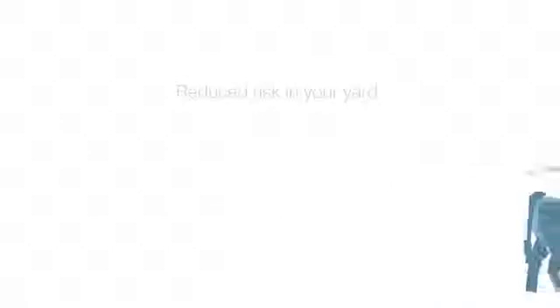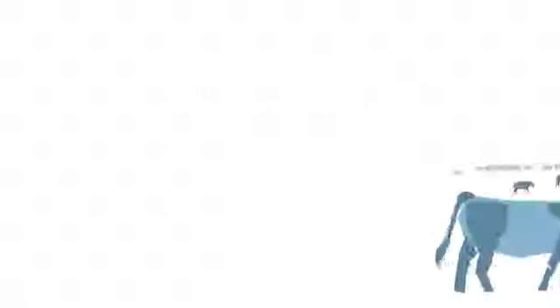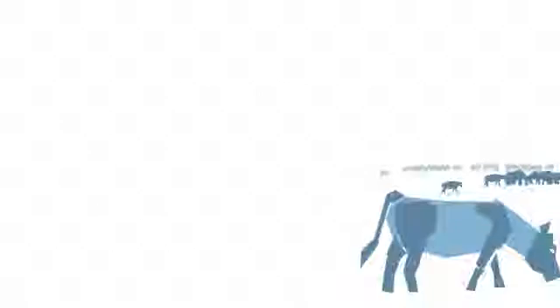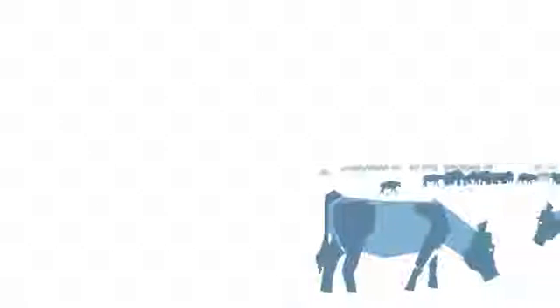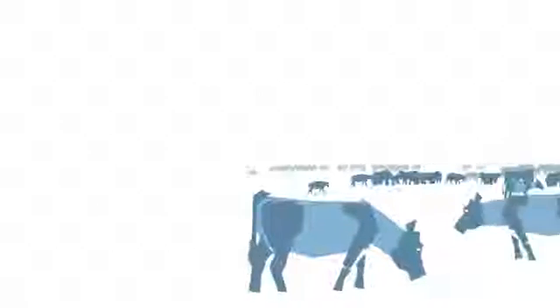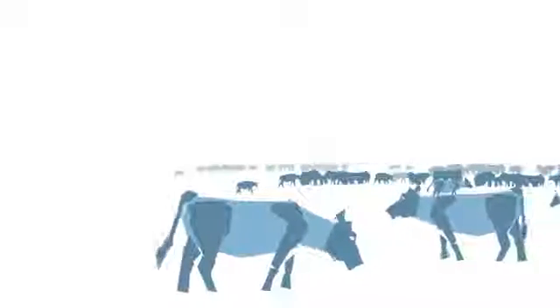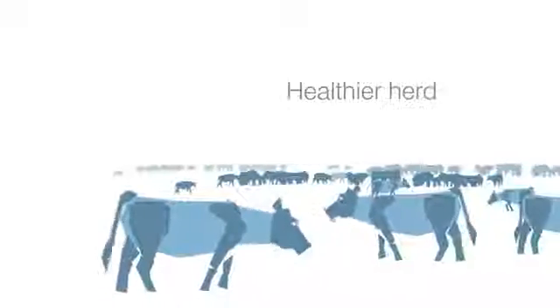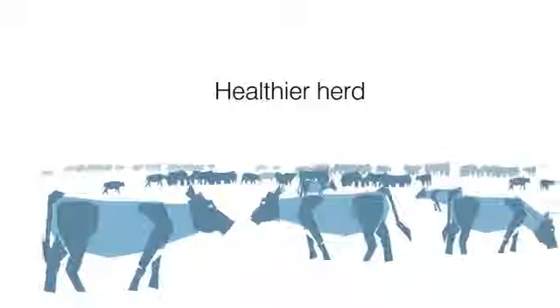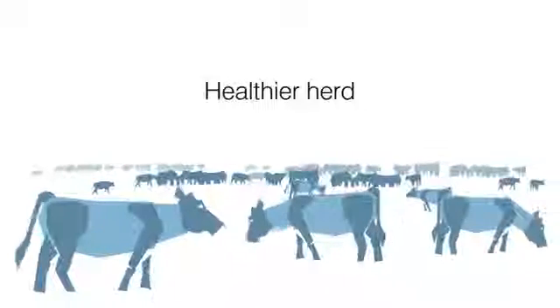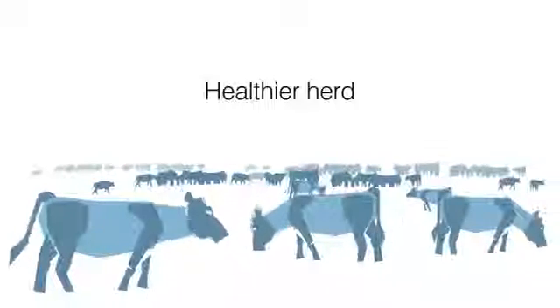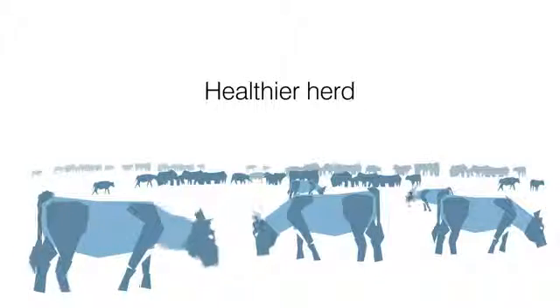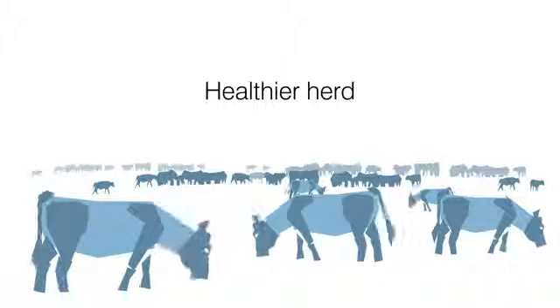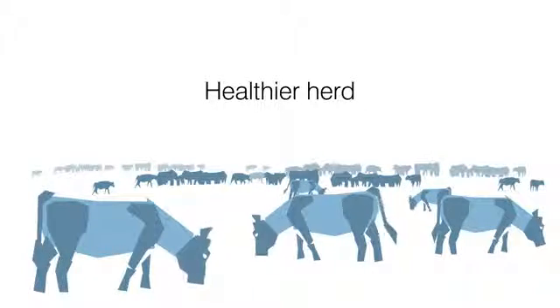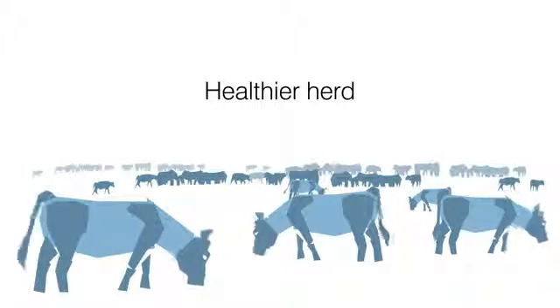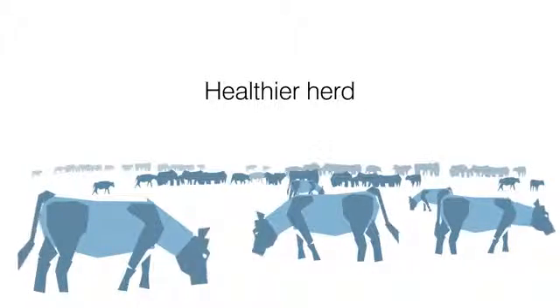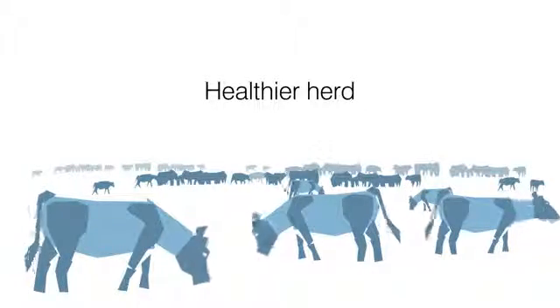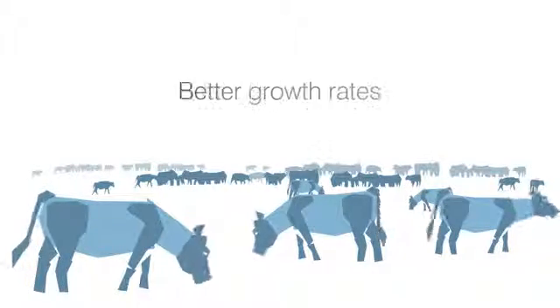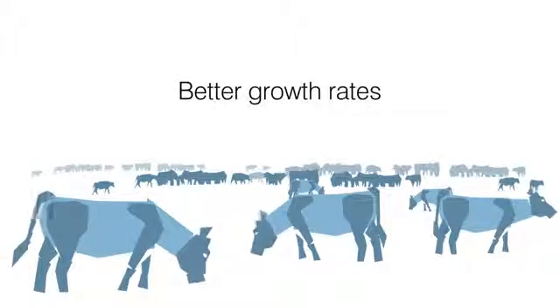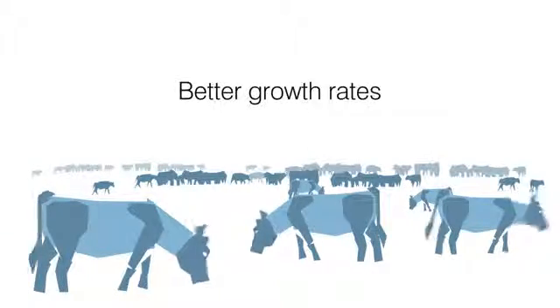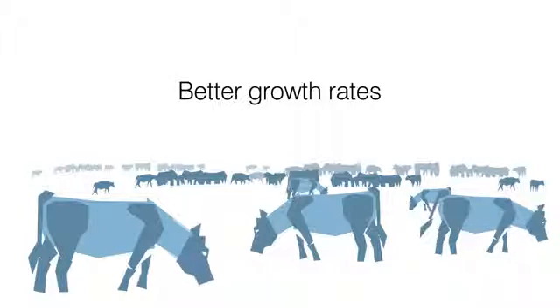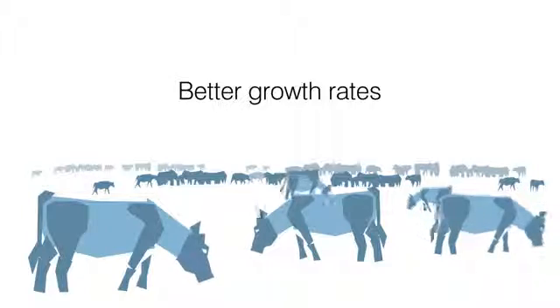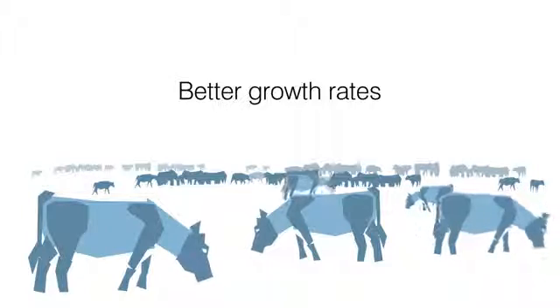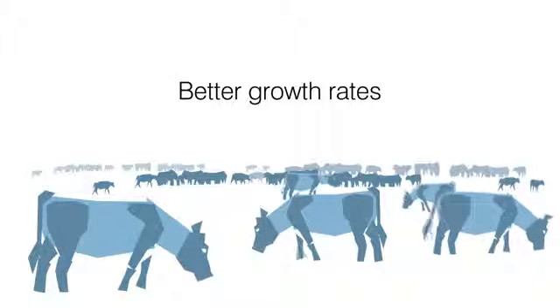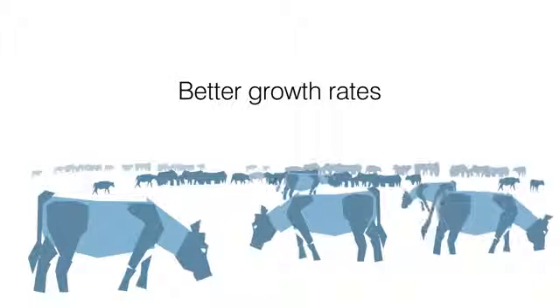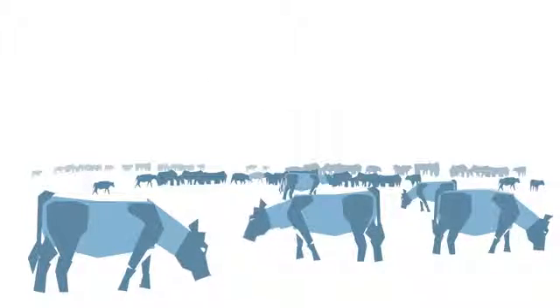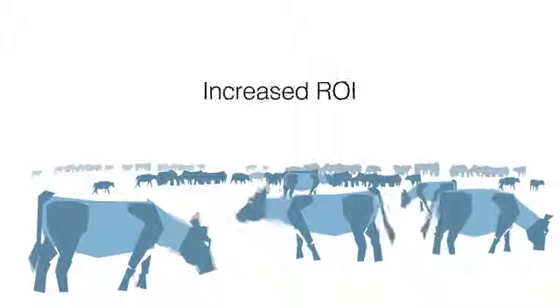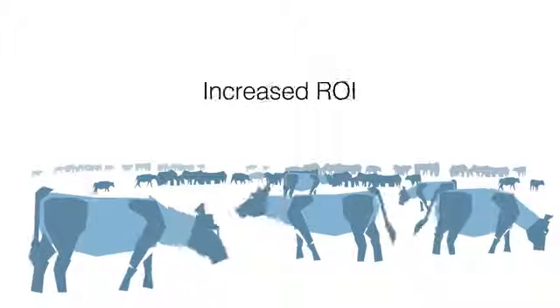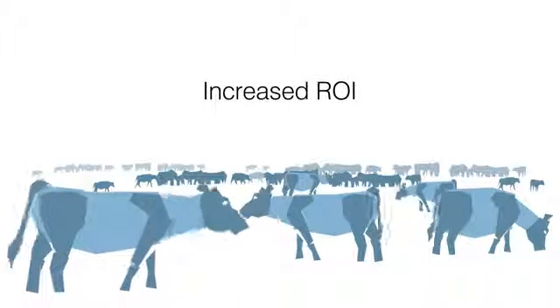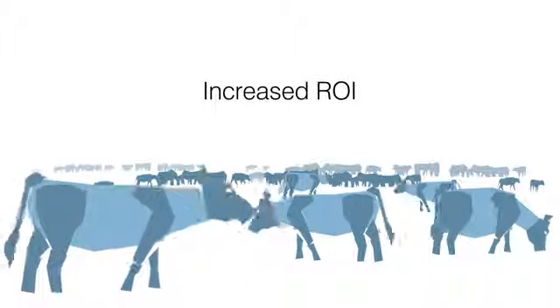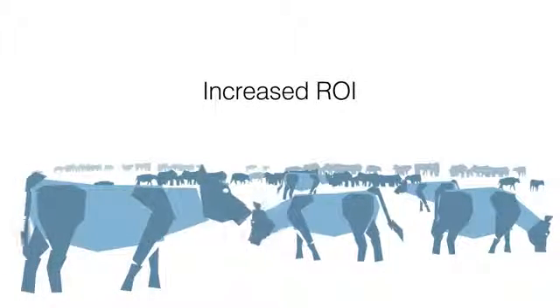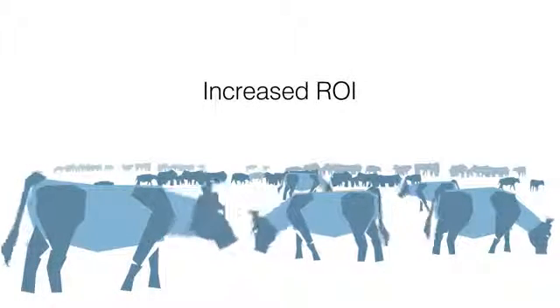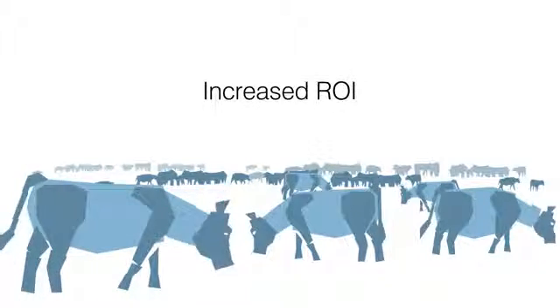The result is a healthier herd overall with more potential for weight gain, giving you a higher return on feed and yardage.